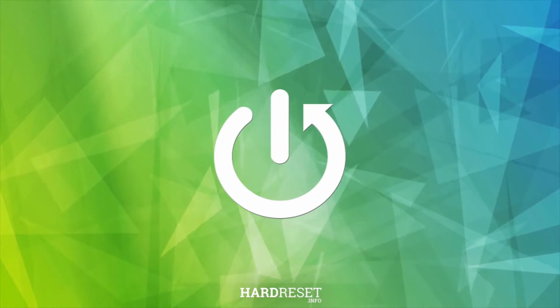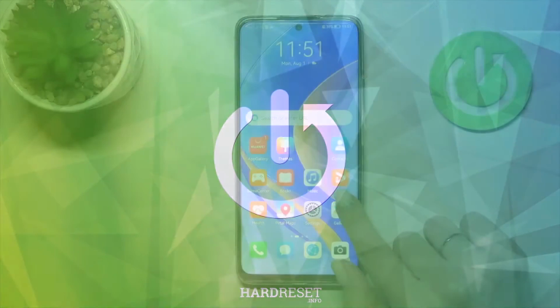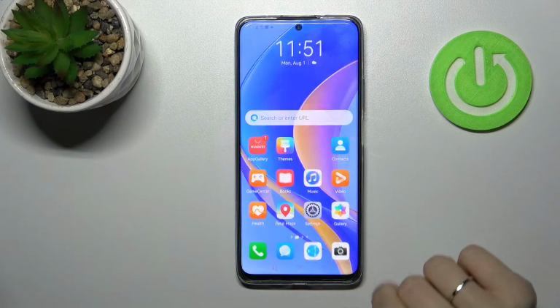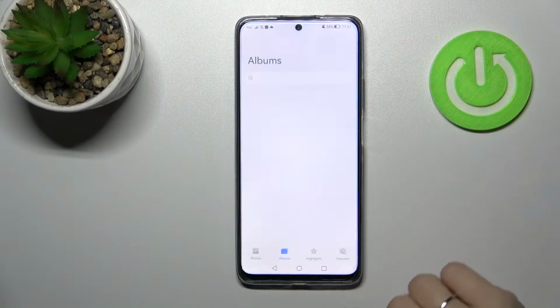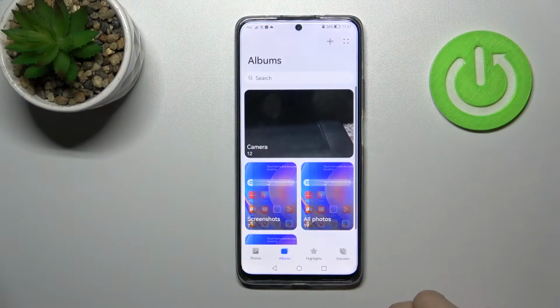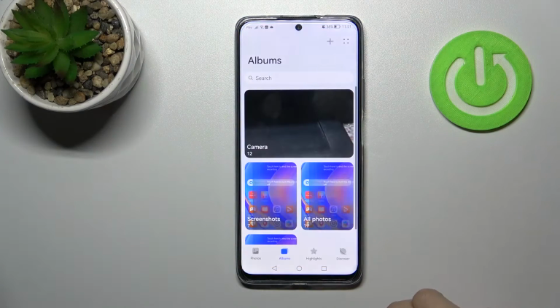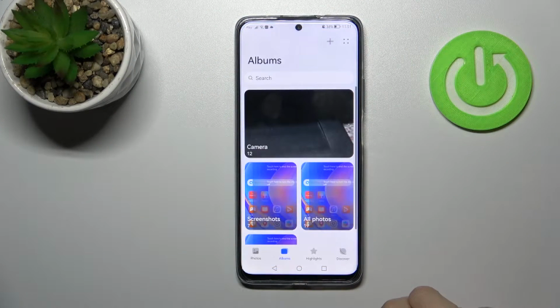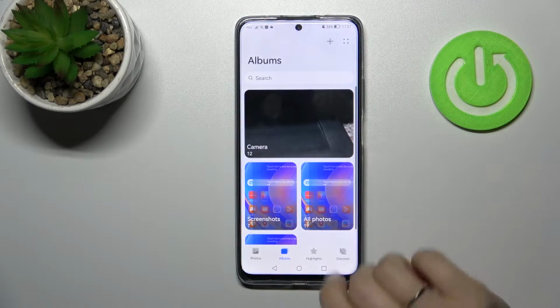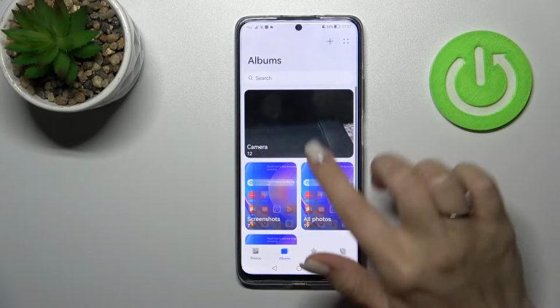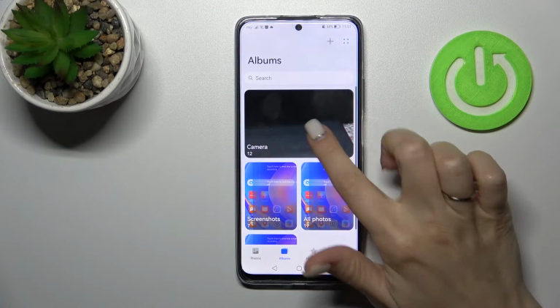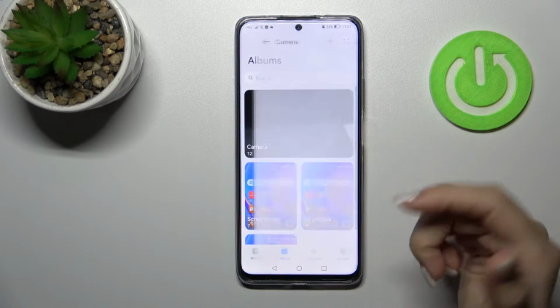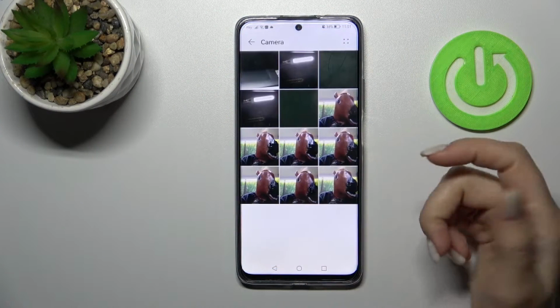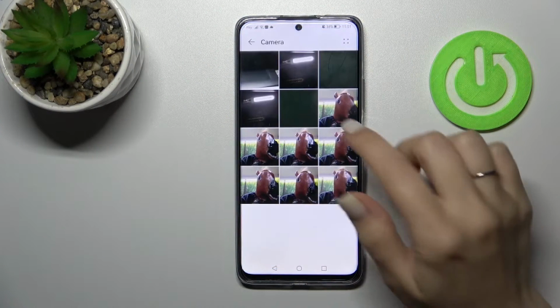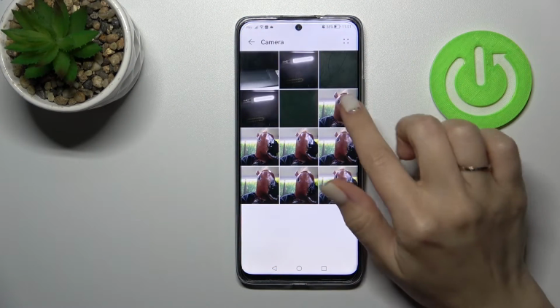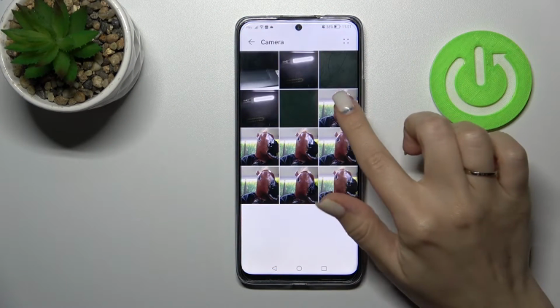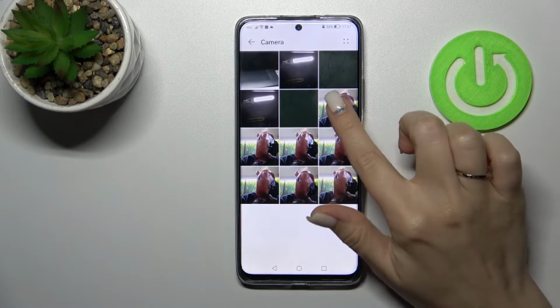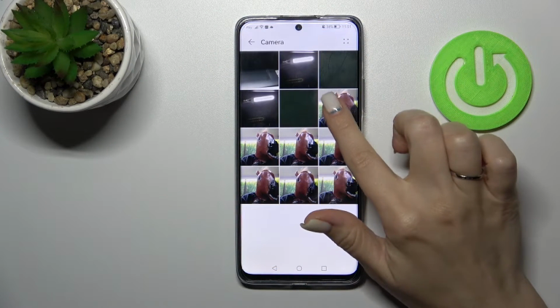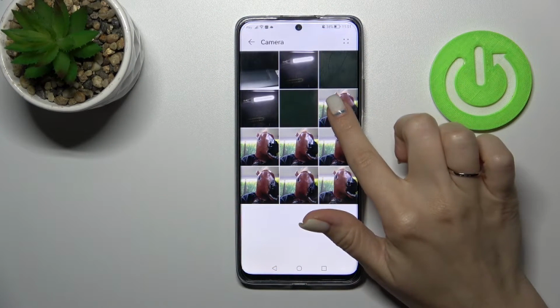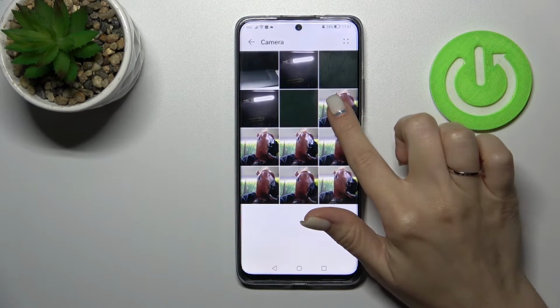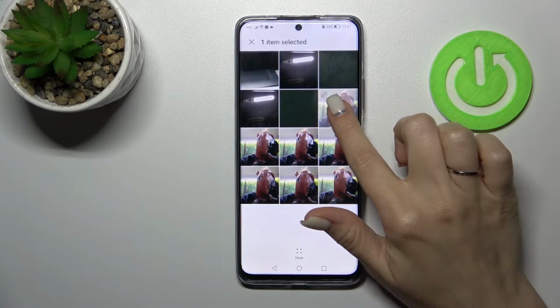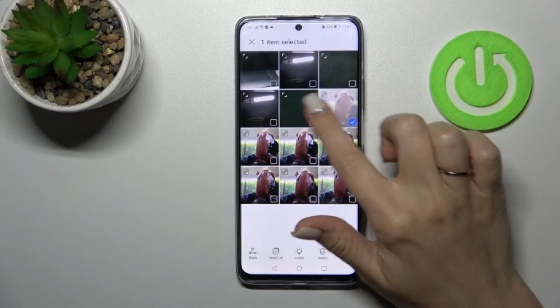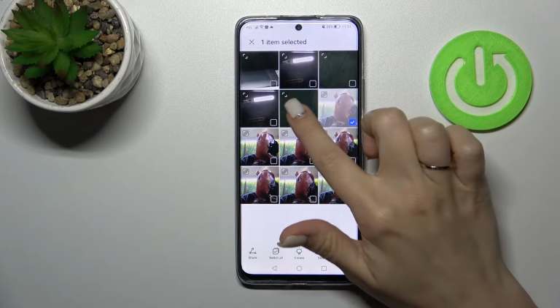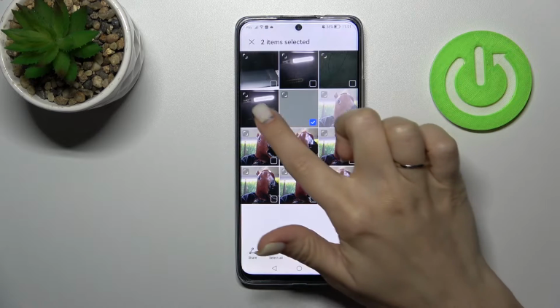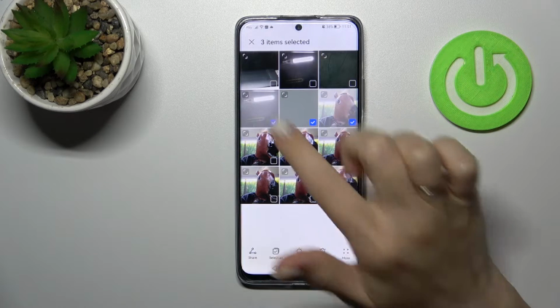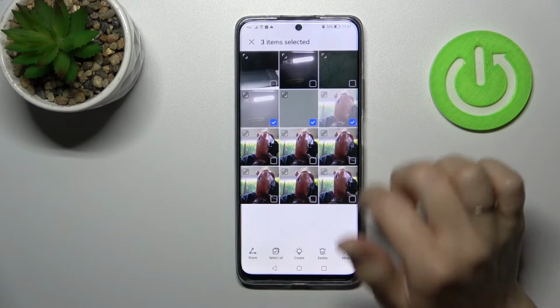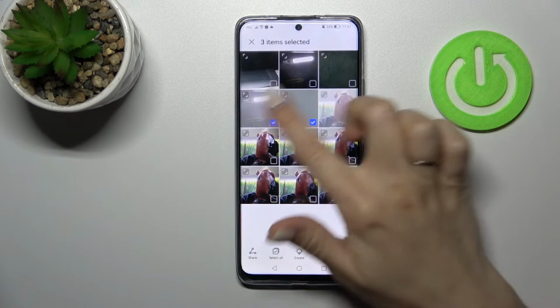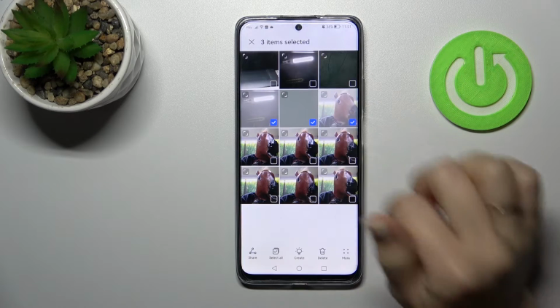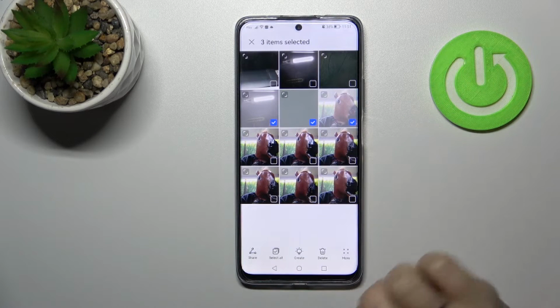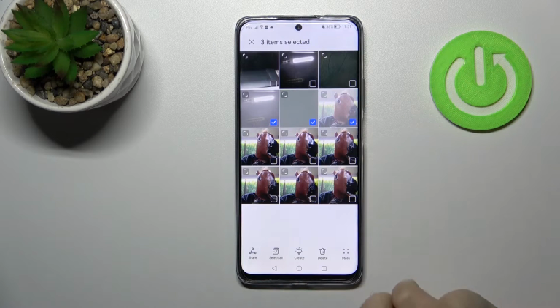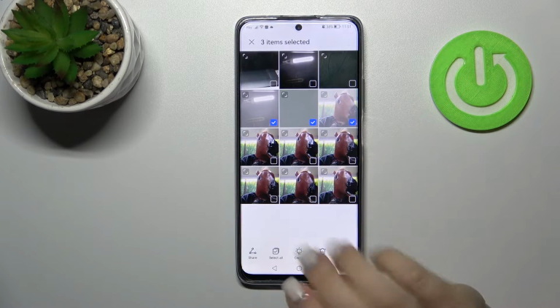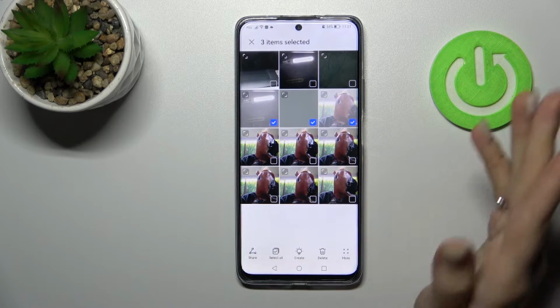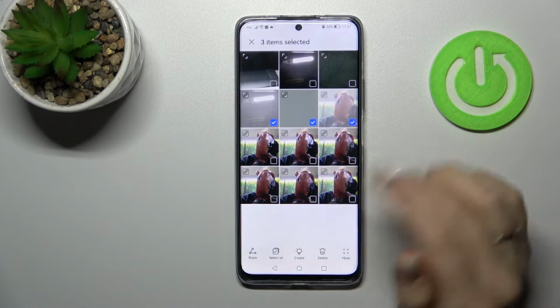So let's first open the gallery and after that let's select, for example, these three photos to hide them.